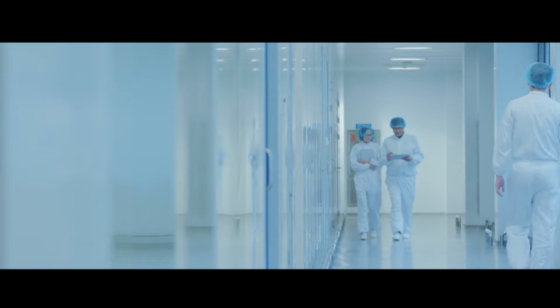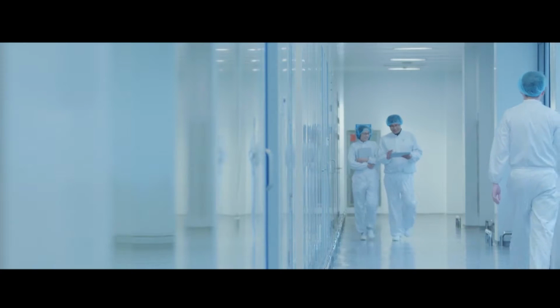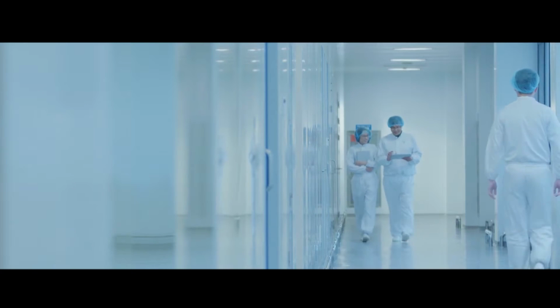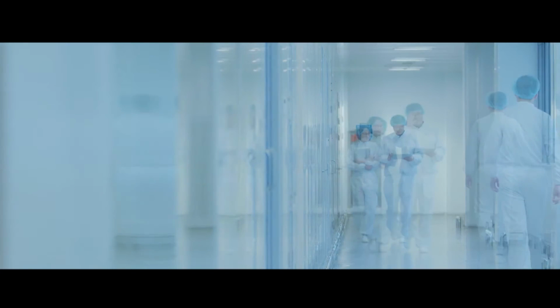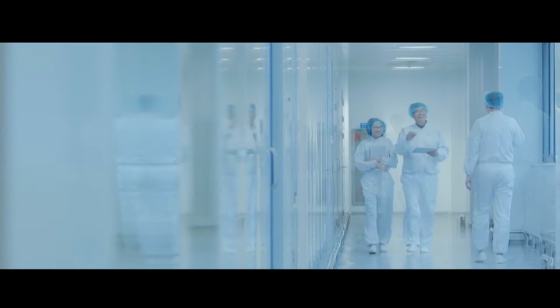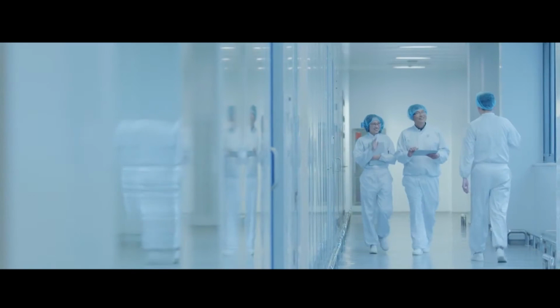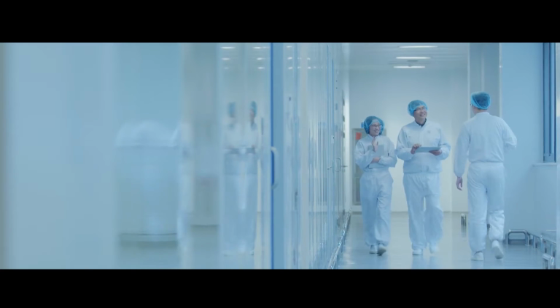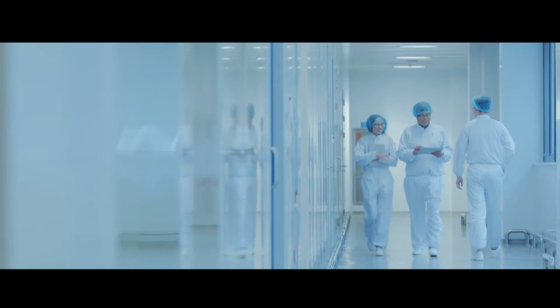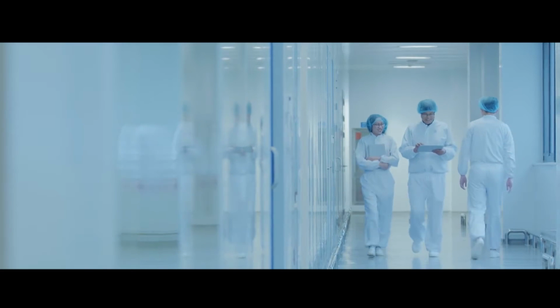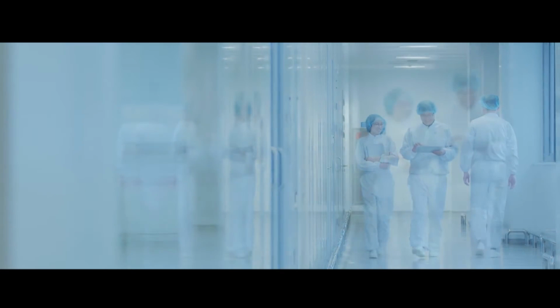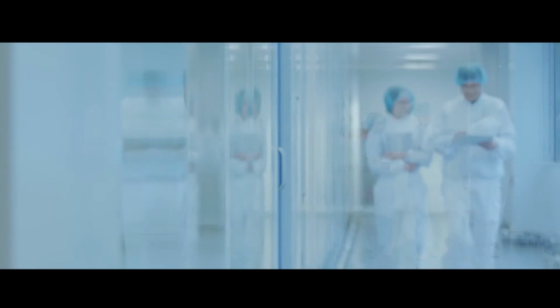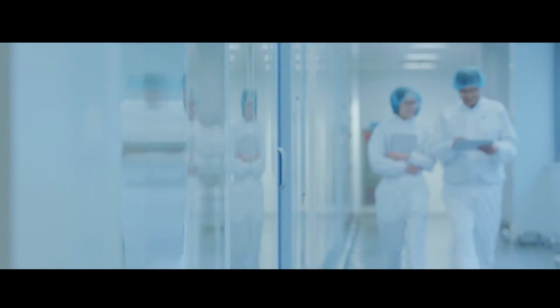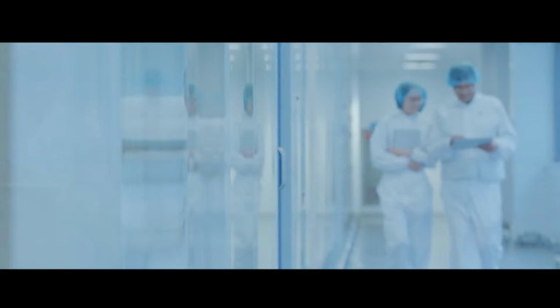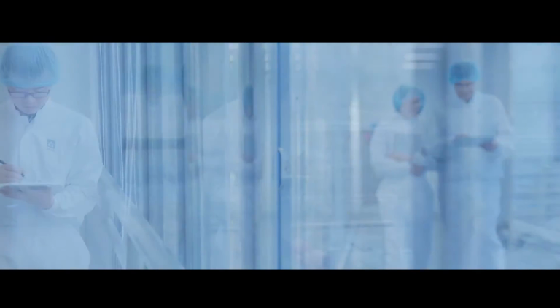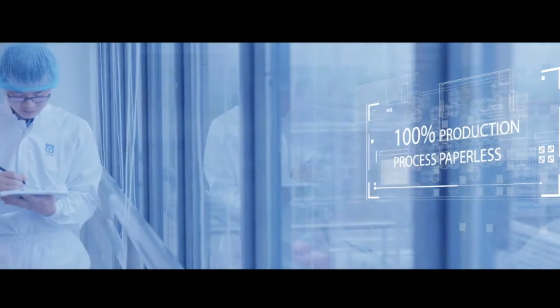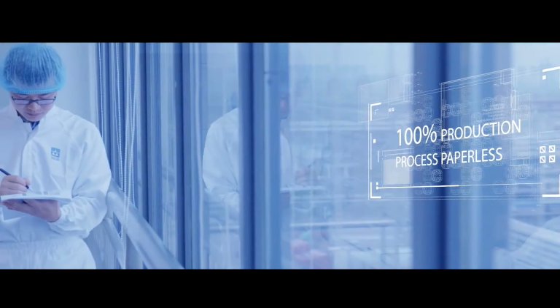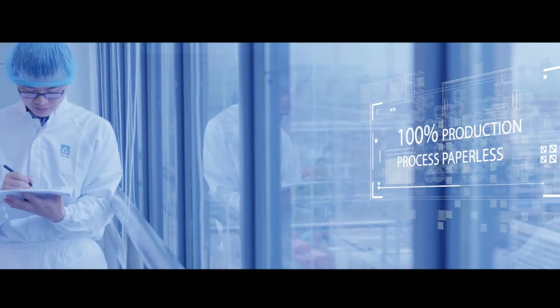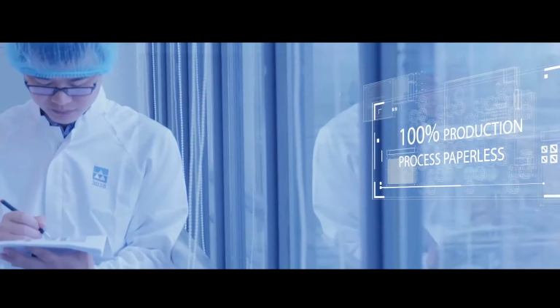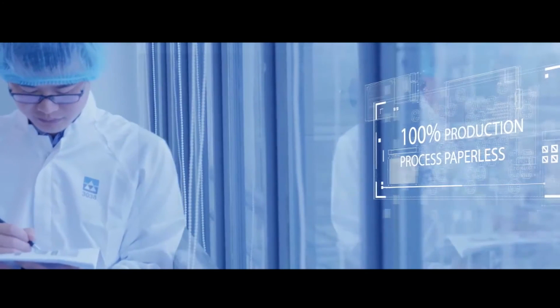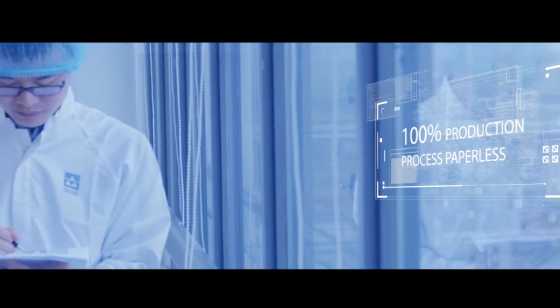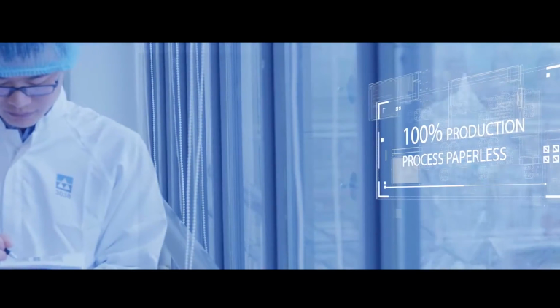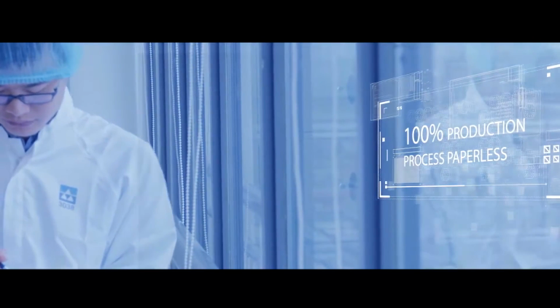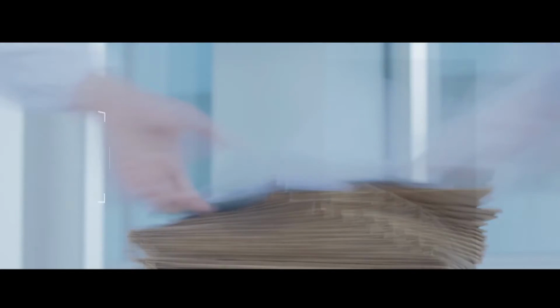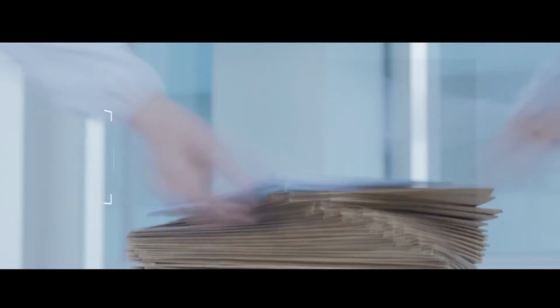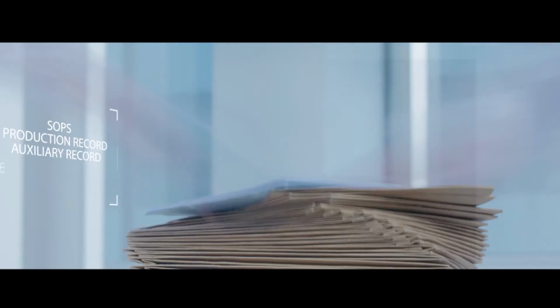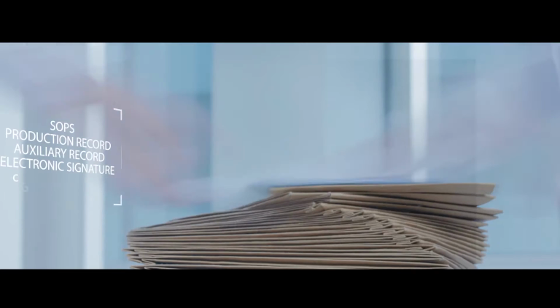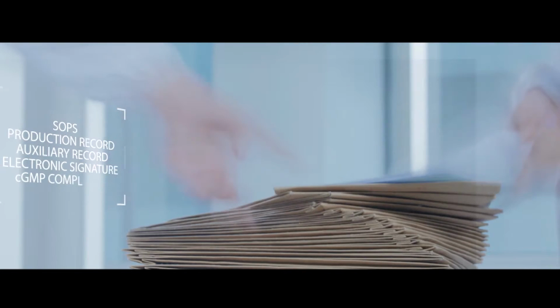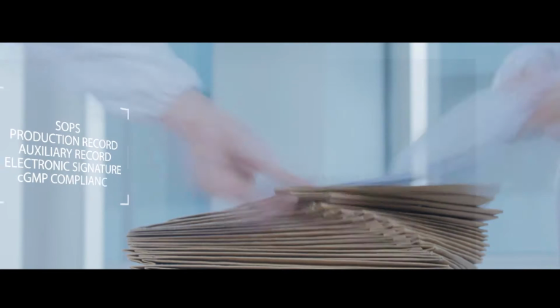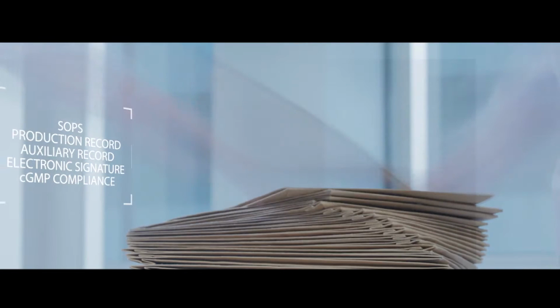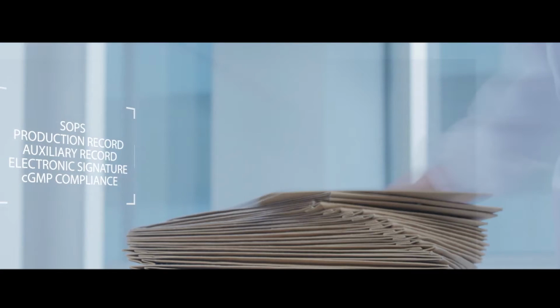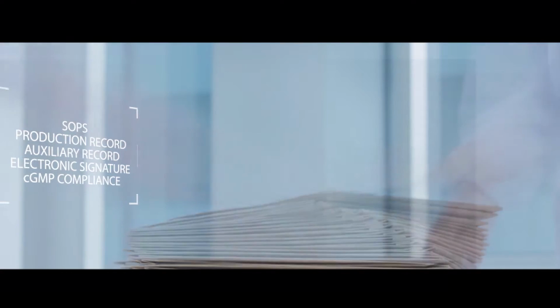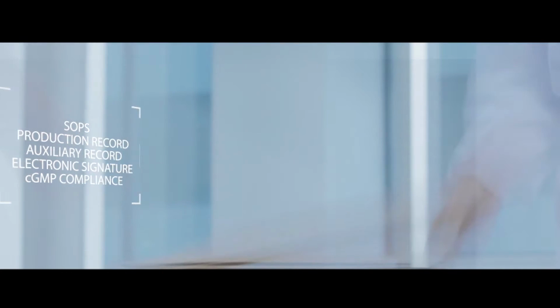Replacing traditional paper records and documents management, PharmaSuite helped achieve the goal of 100% paperless production.